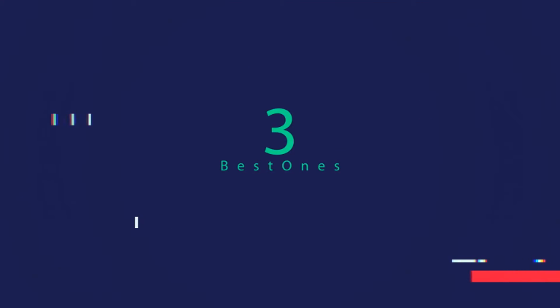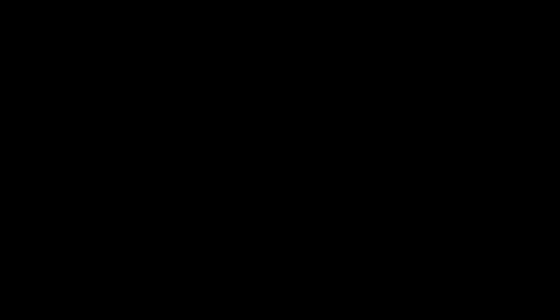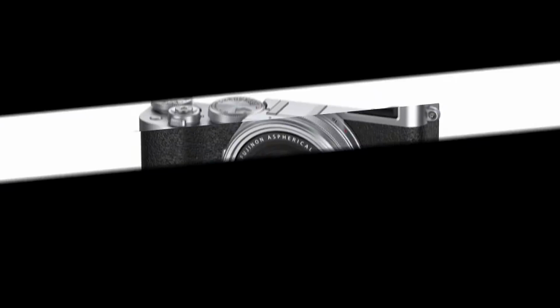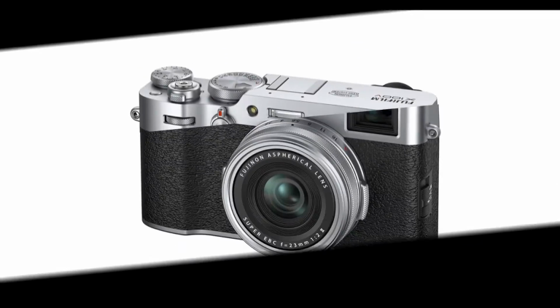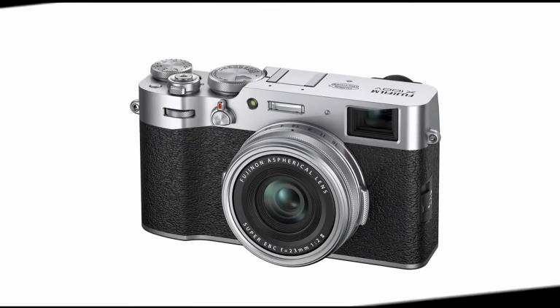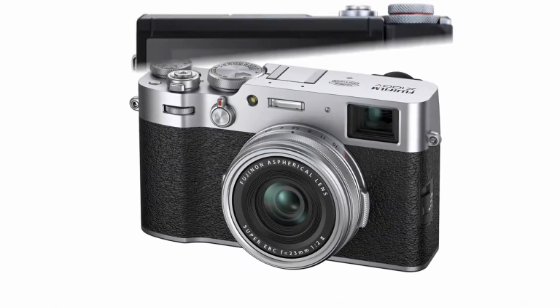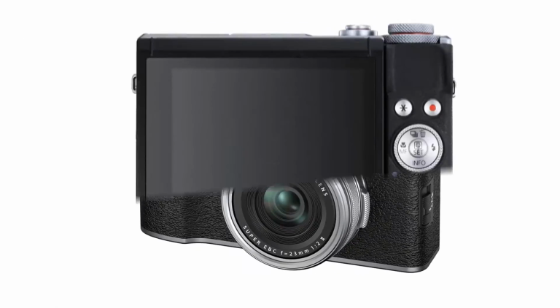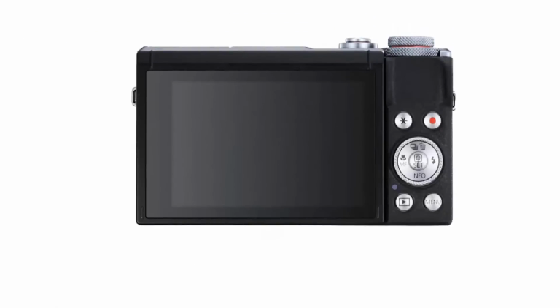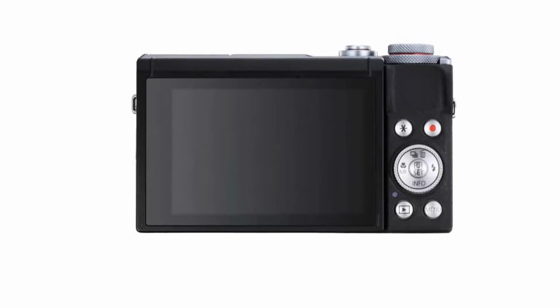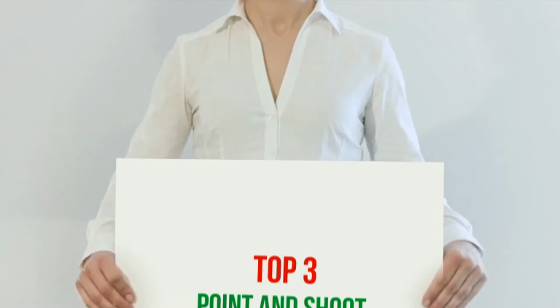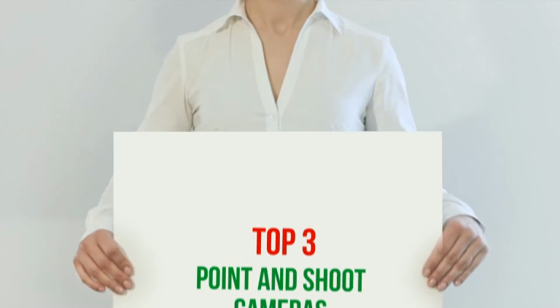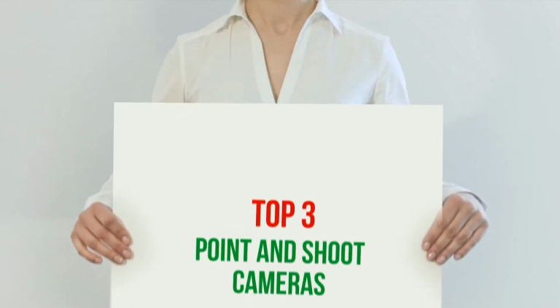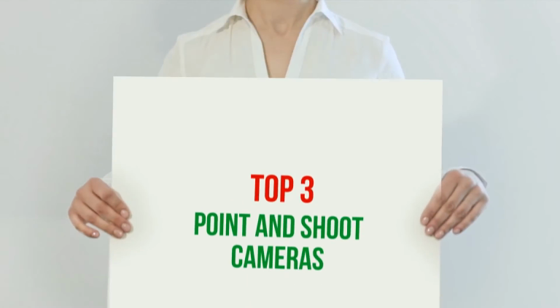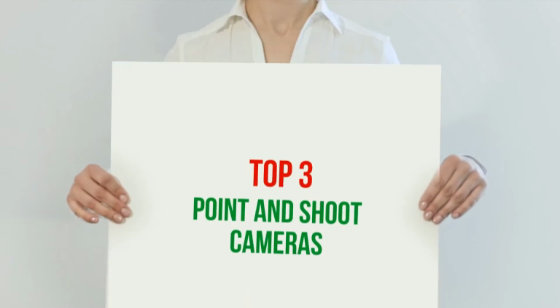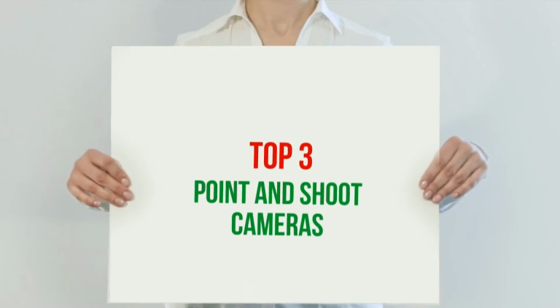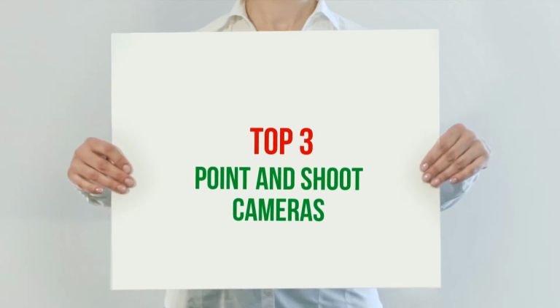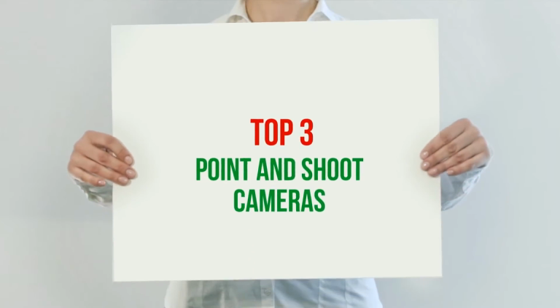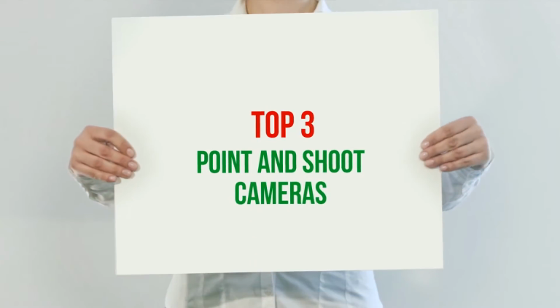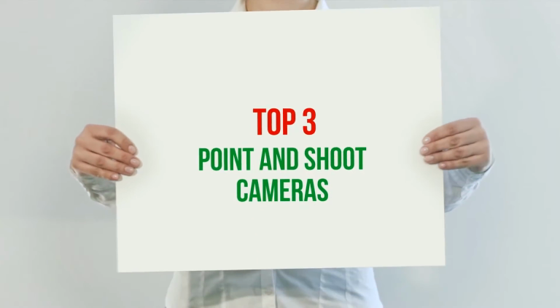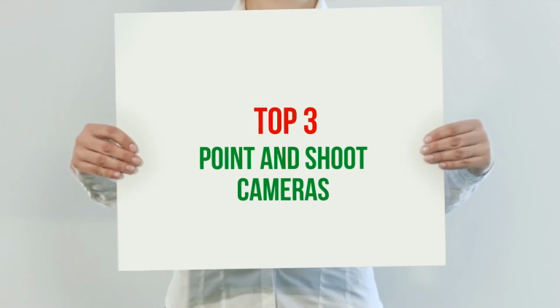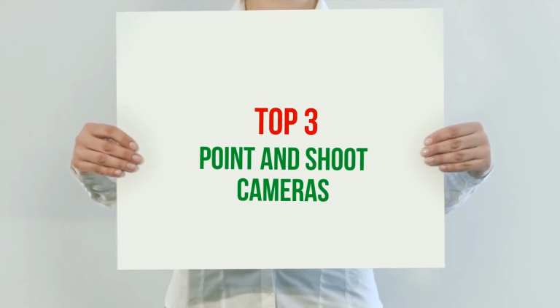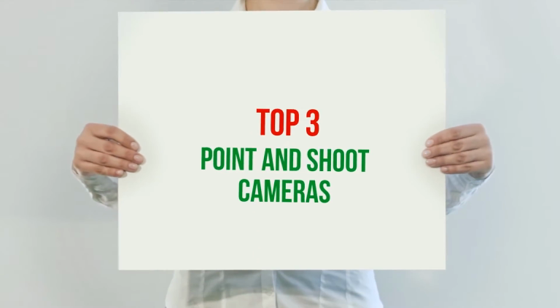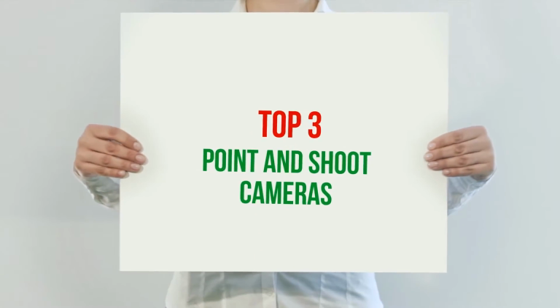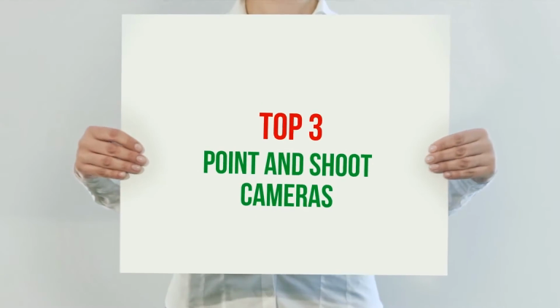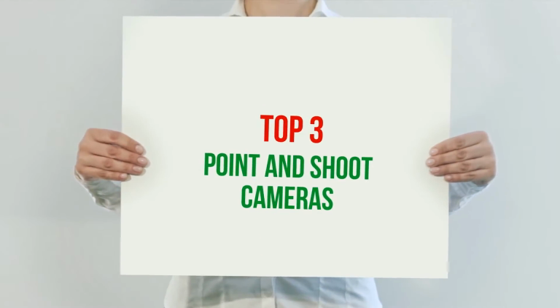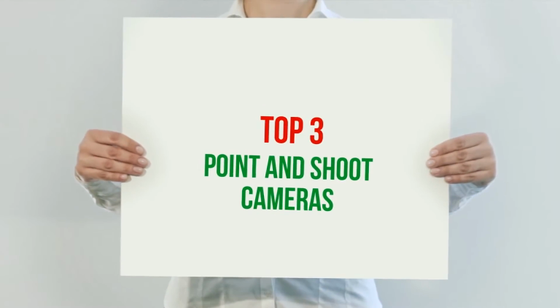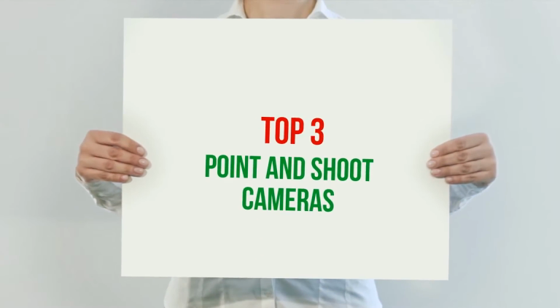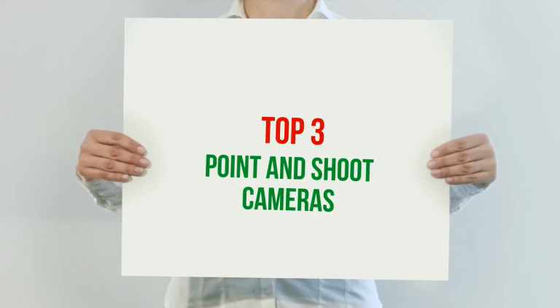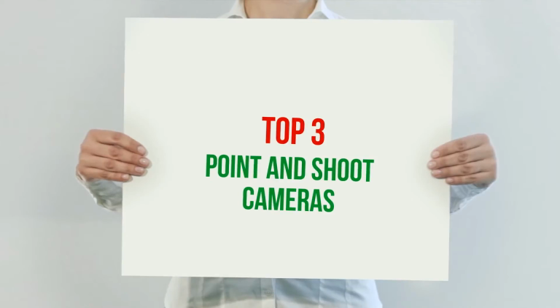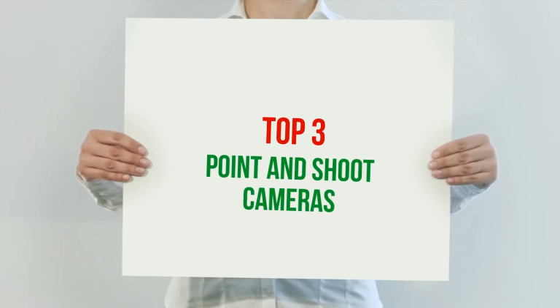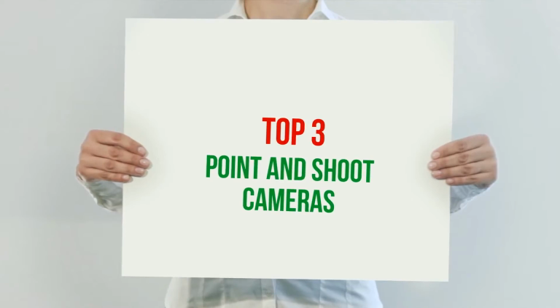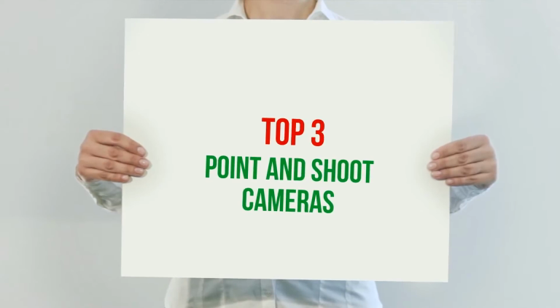Hi guys, welcome back to my channel. In today's video, we gonna check out the top 3 best point and shoot cameras.